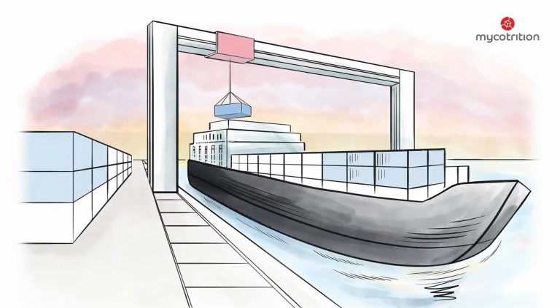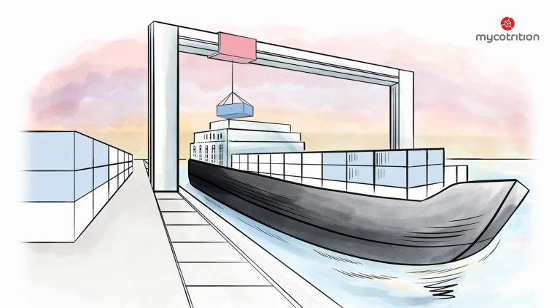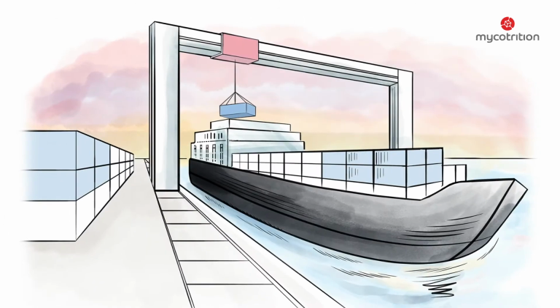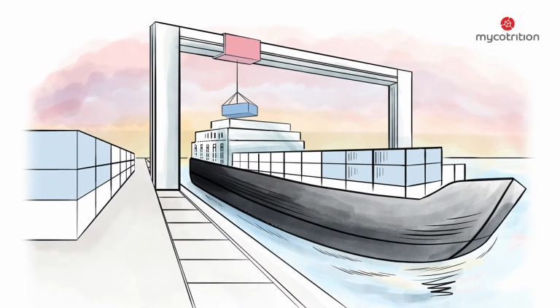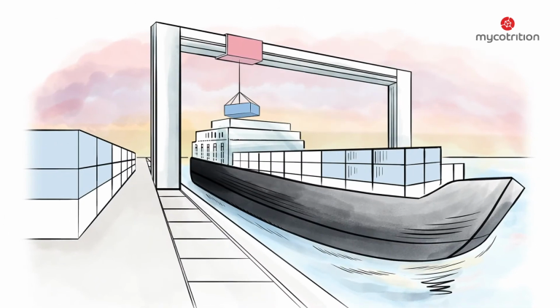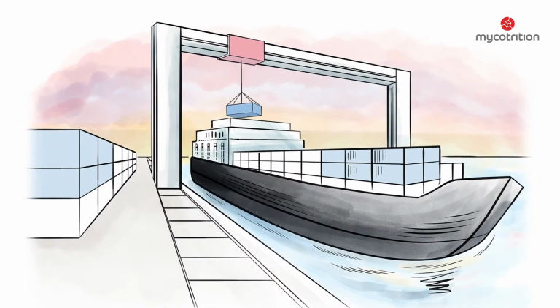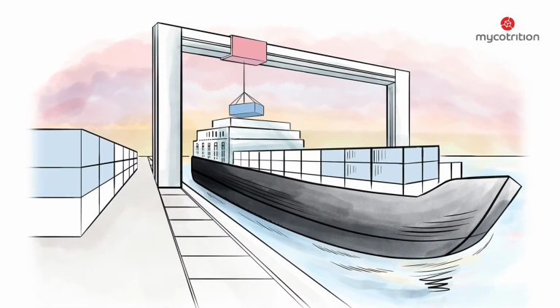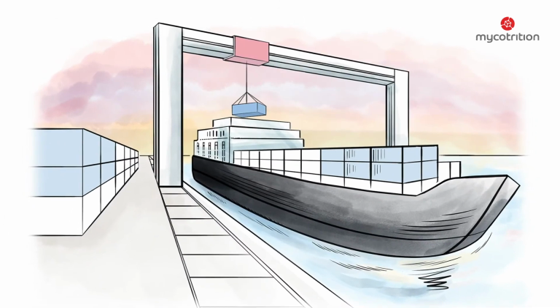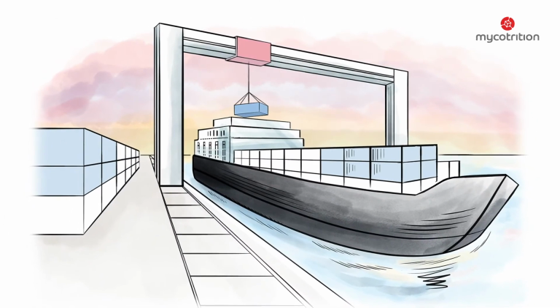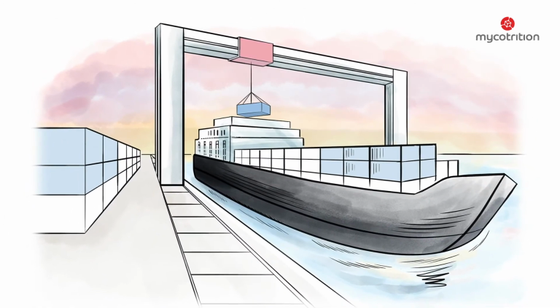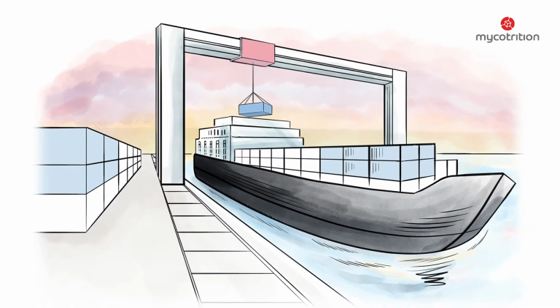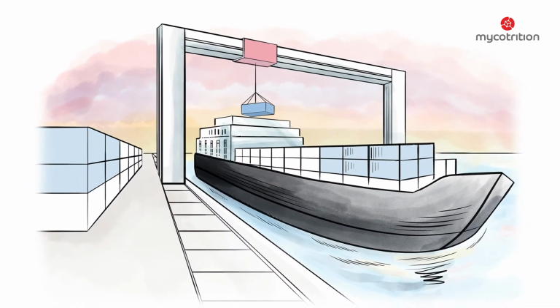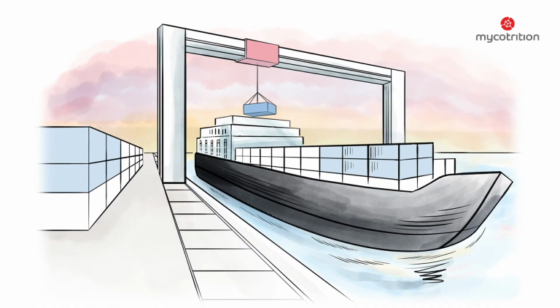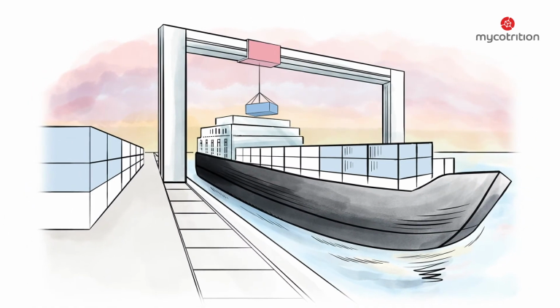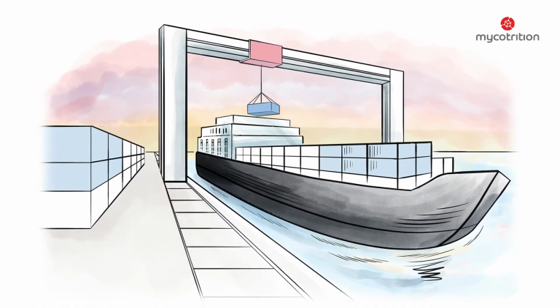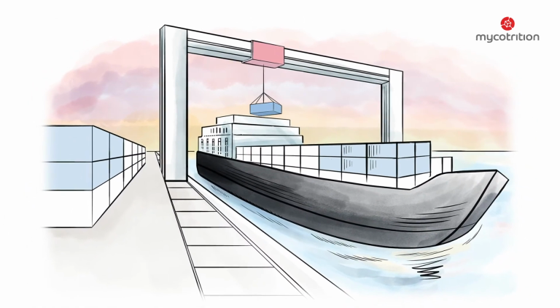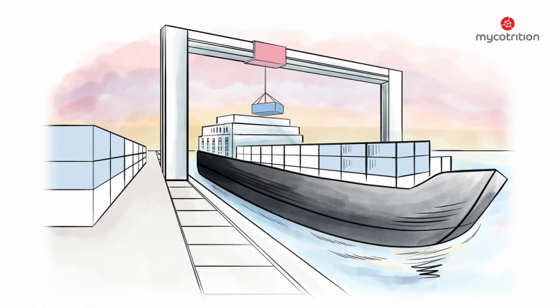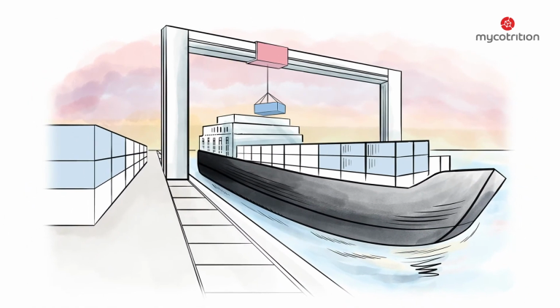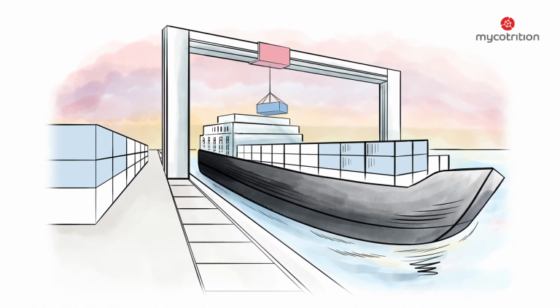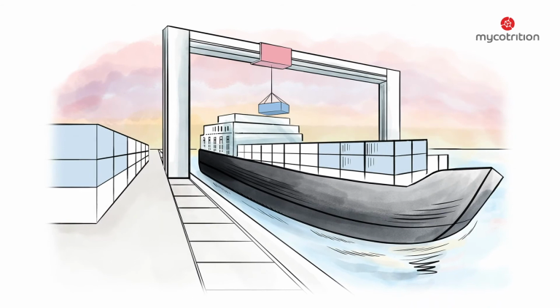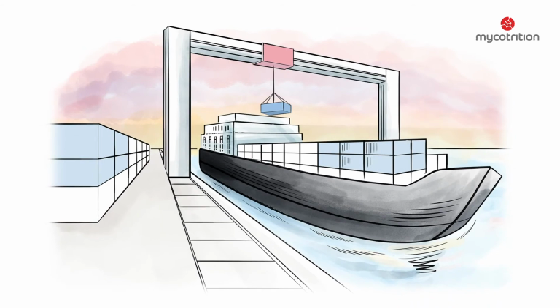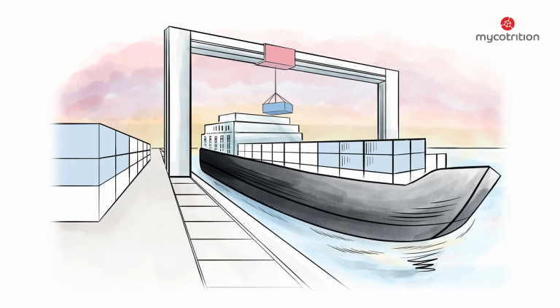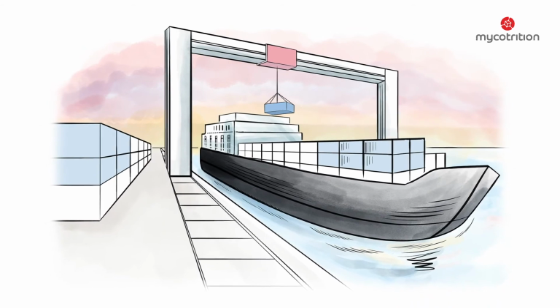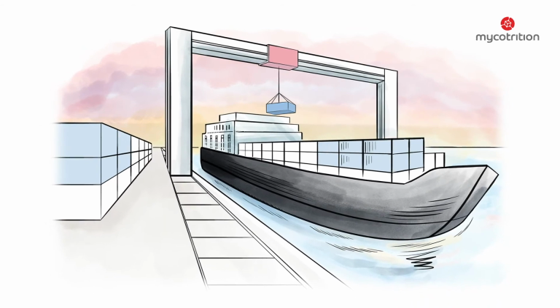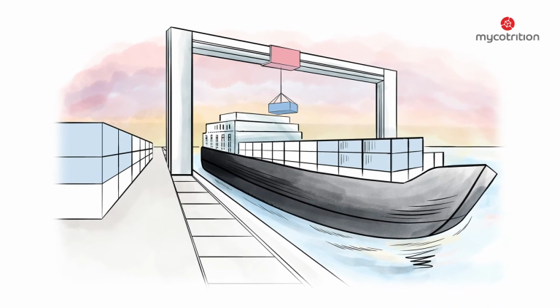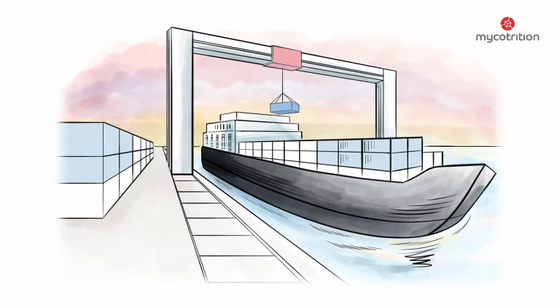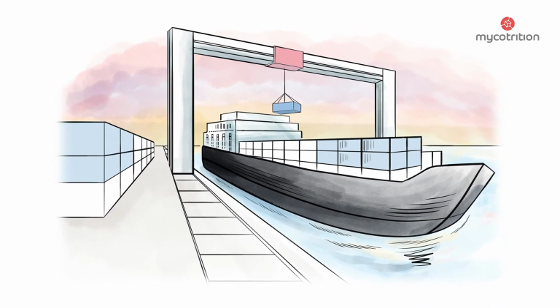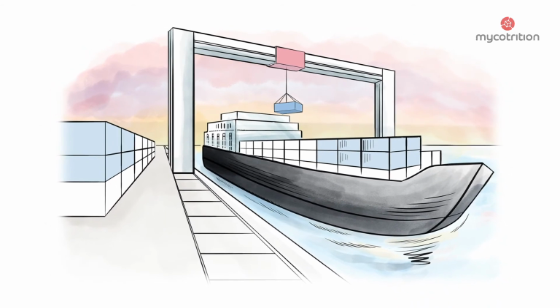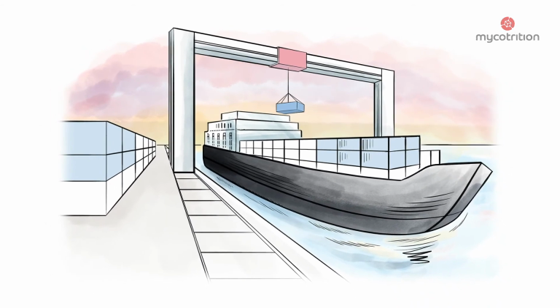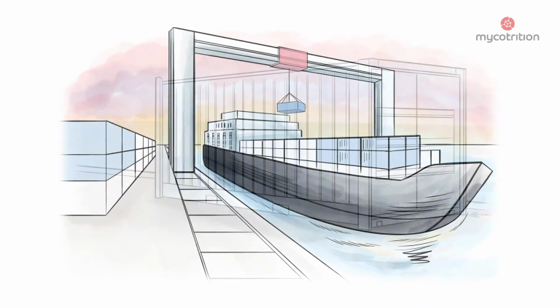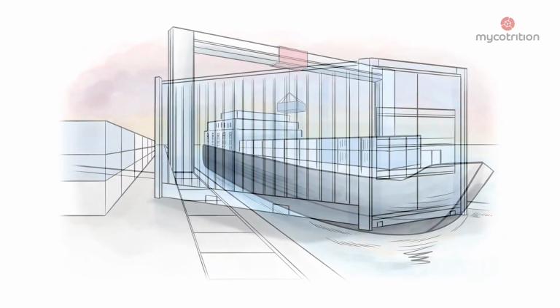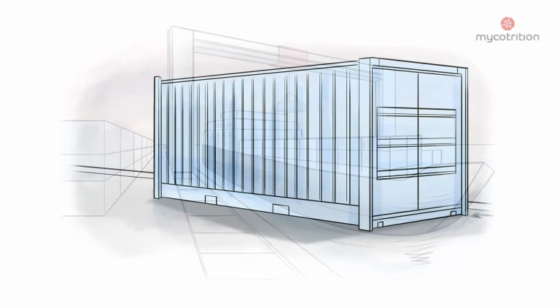The containers with the mushroom powder are shipped to Germany, where the freight arrives about four to six weeks later.